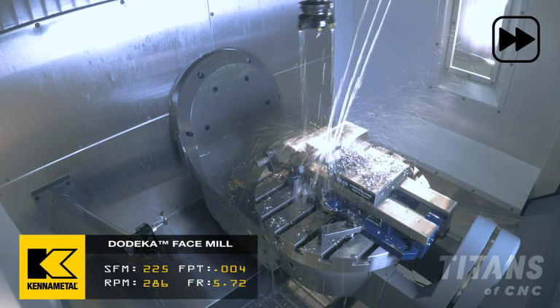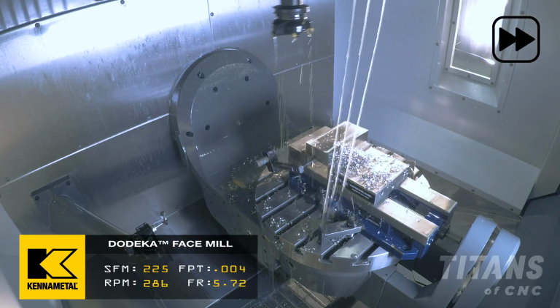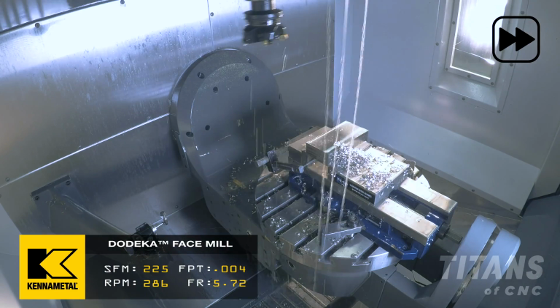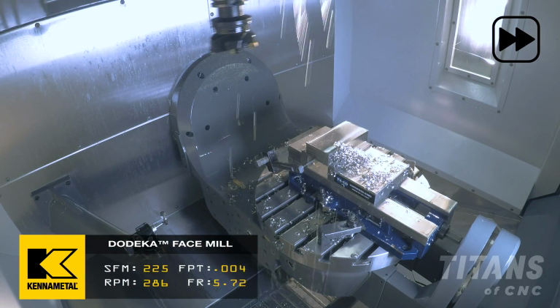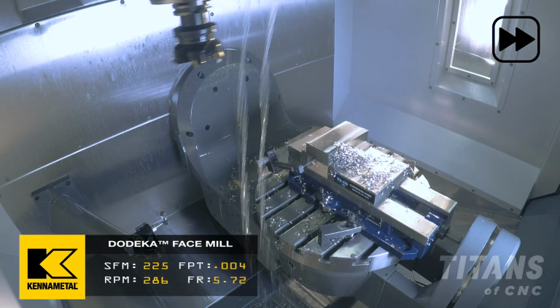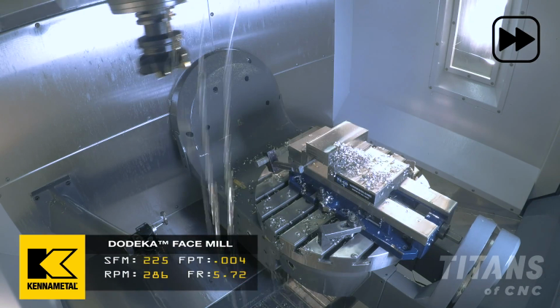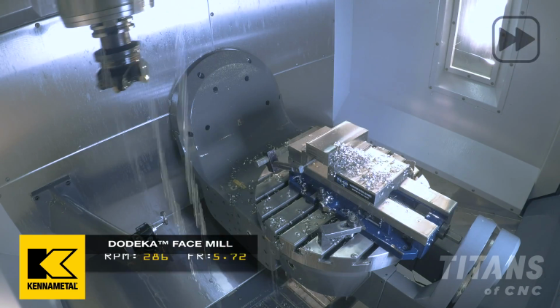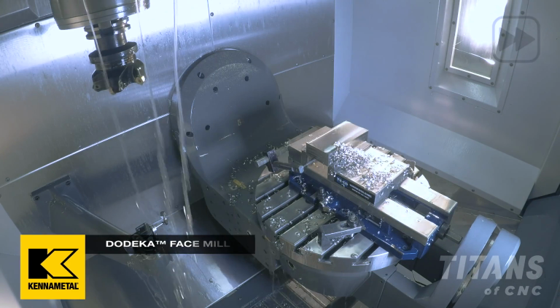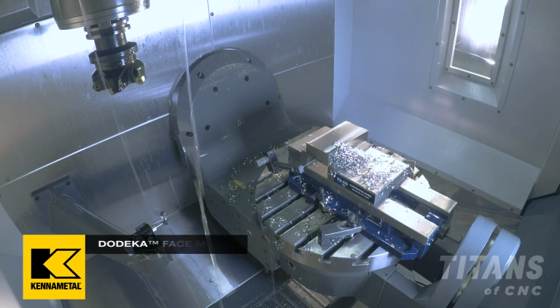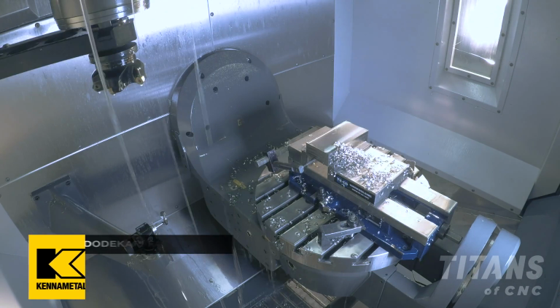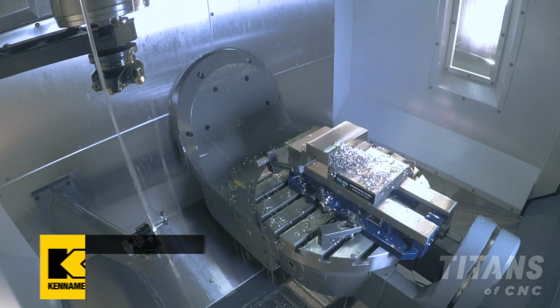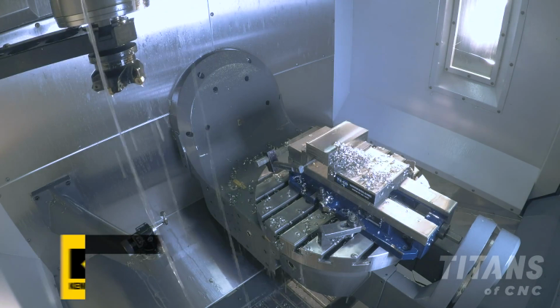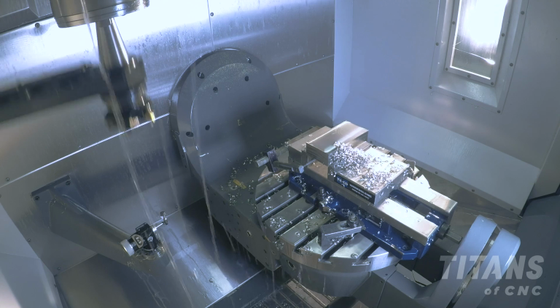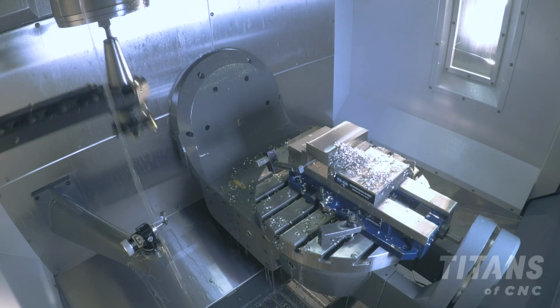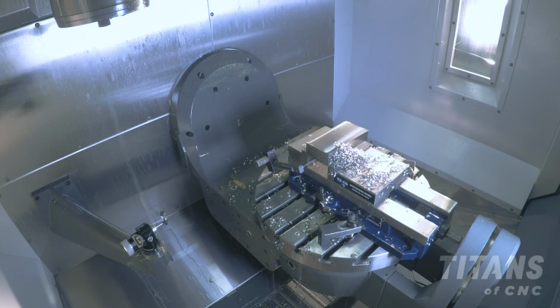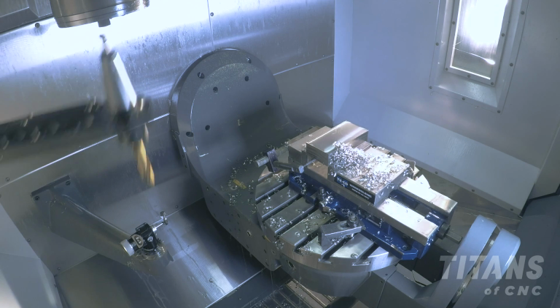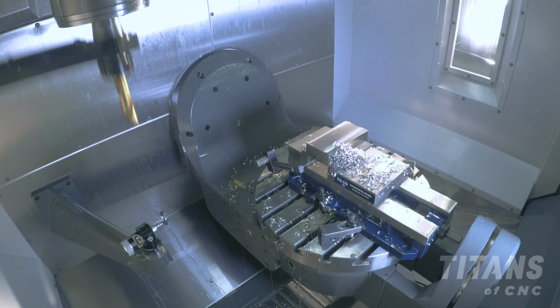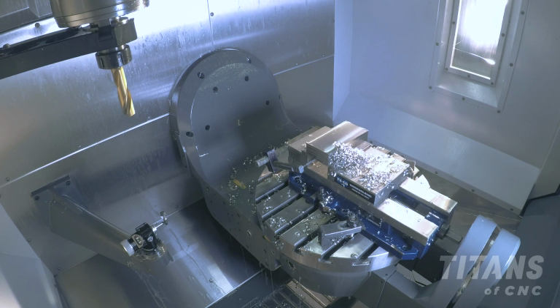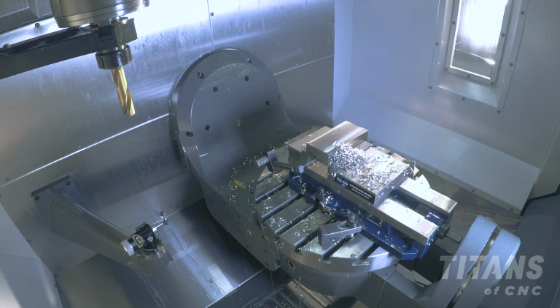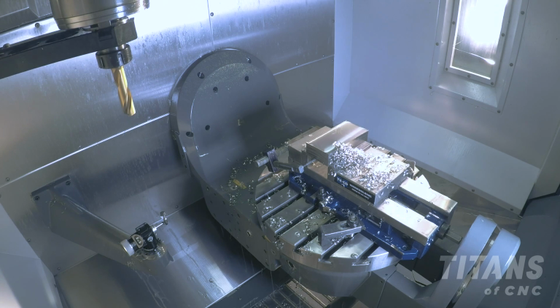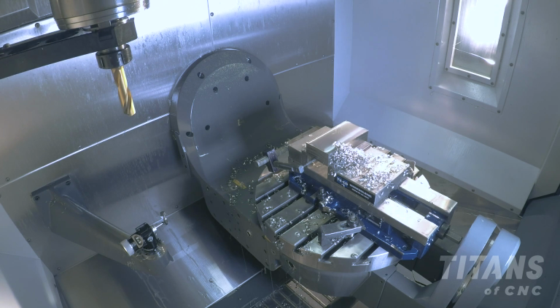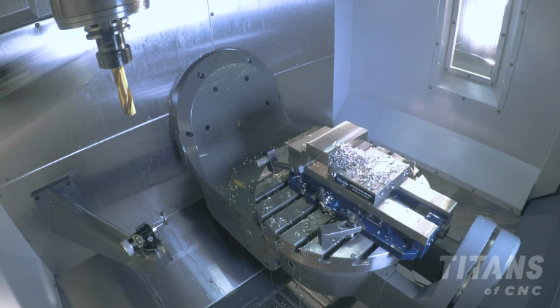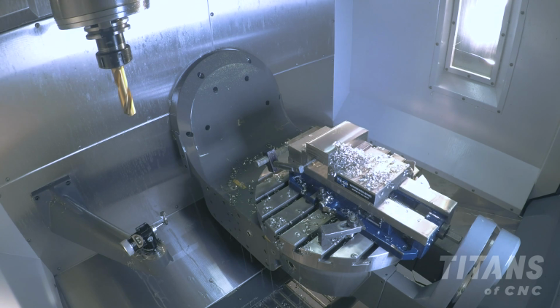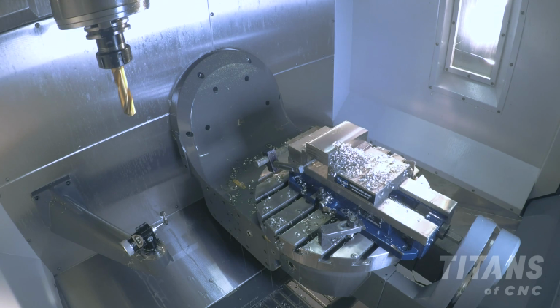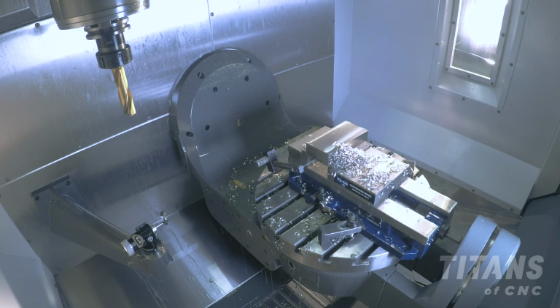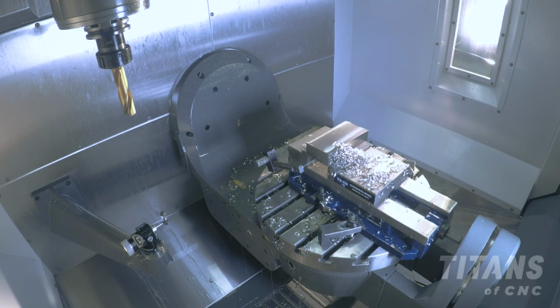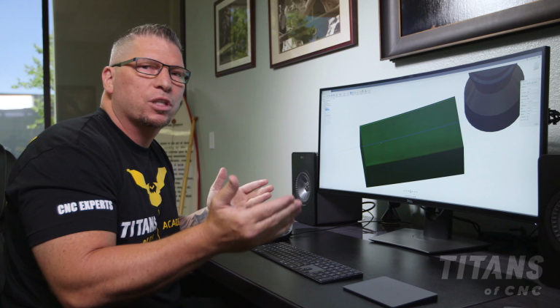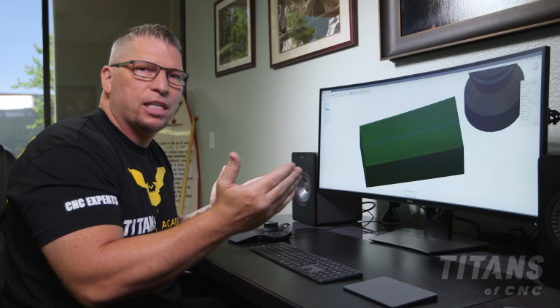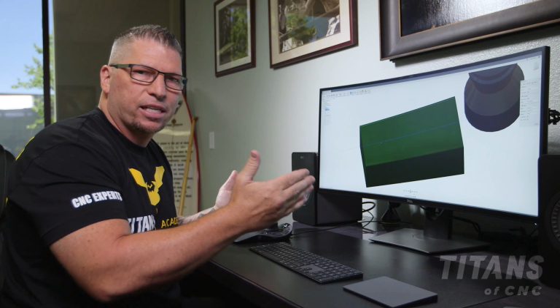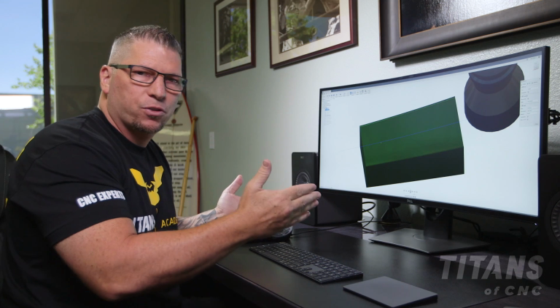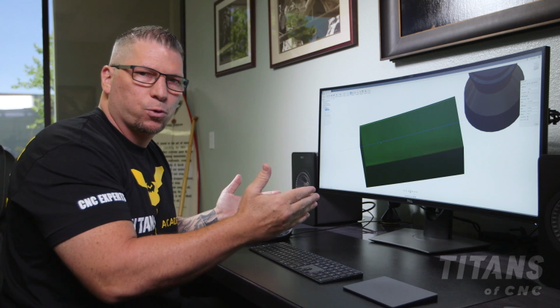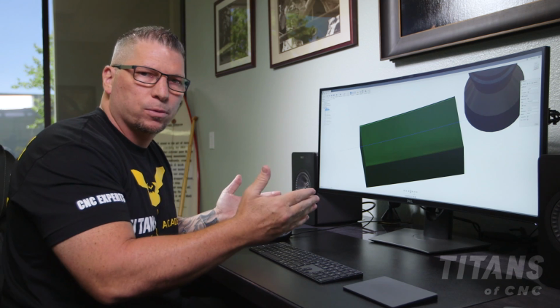The first tool is complete. Now let's move on to the next tool.